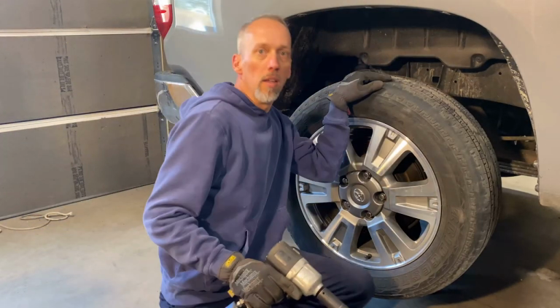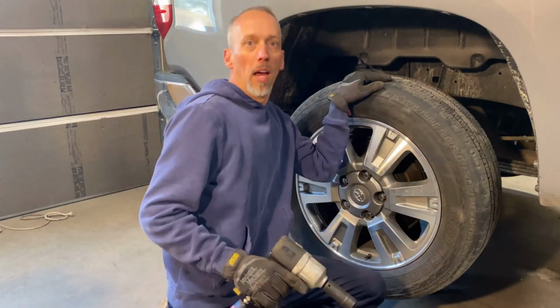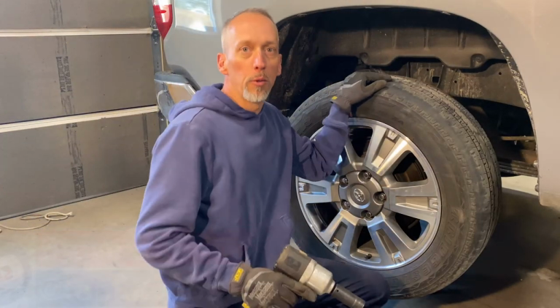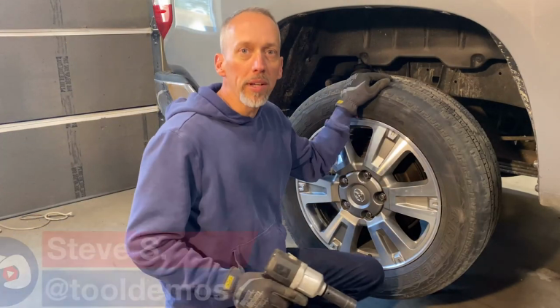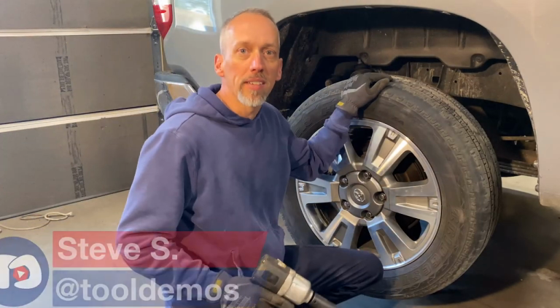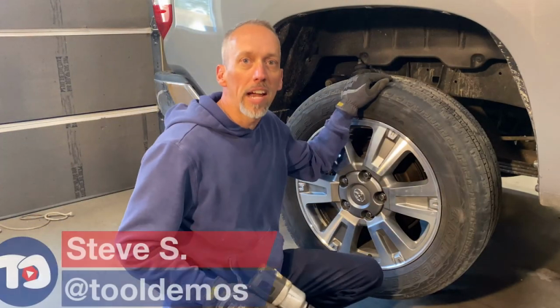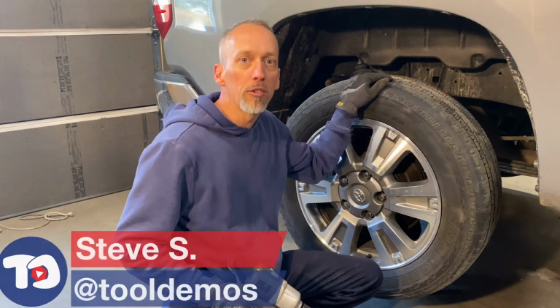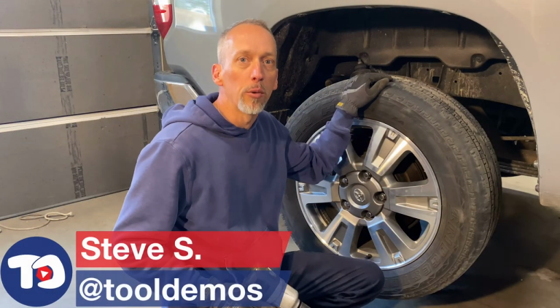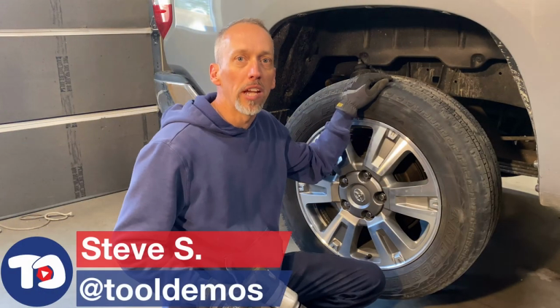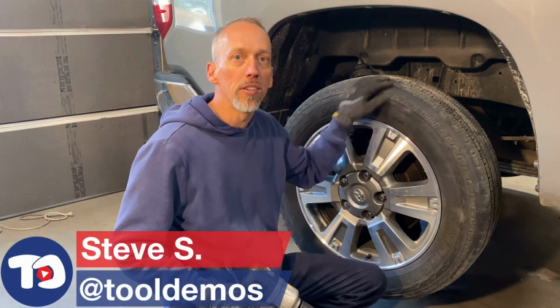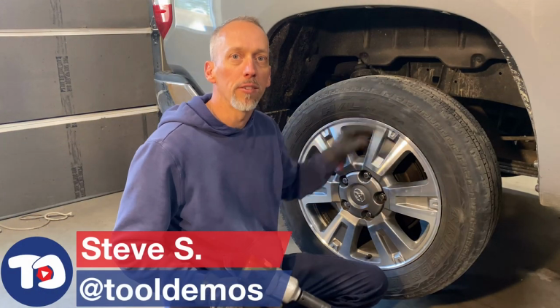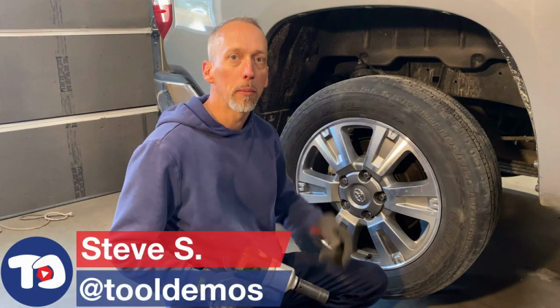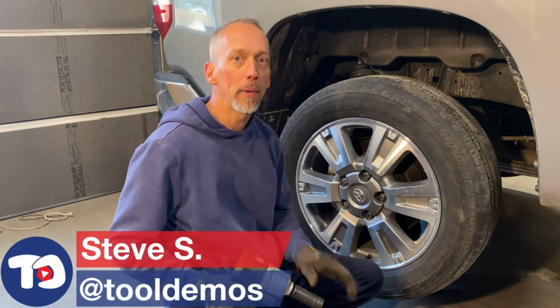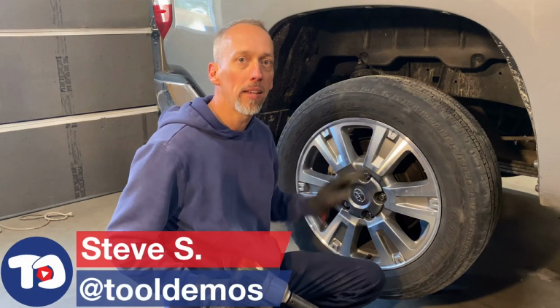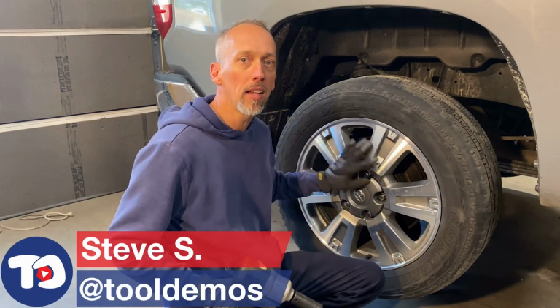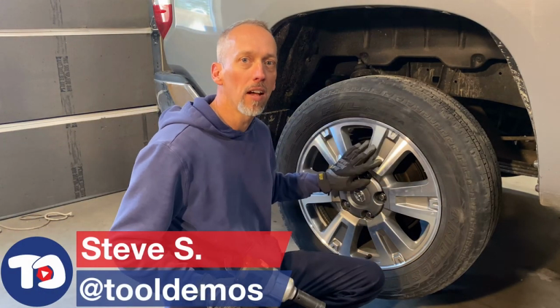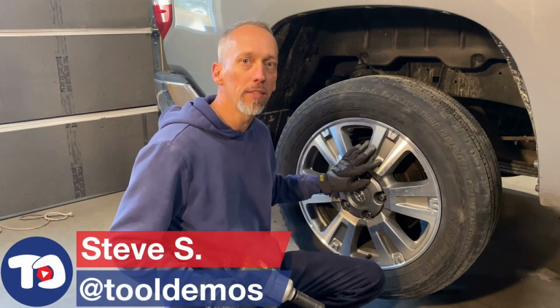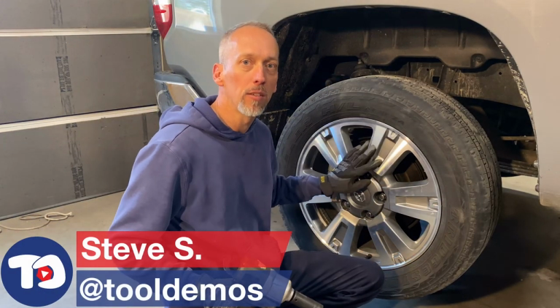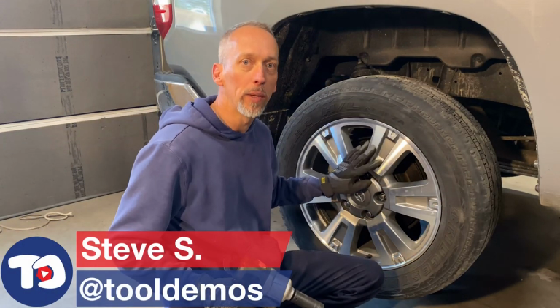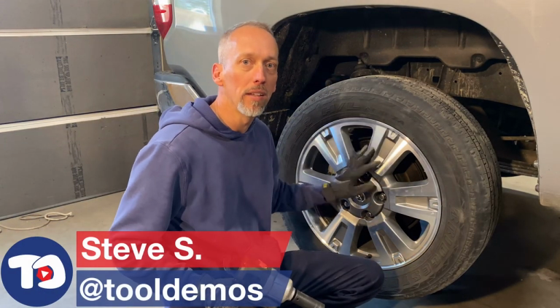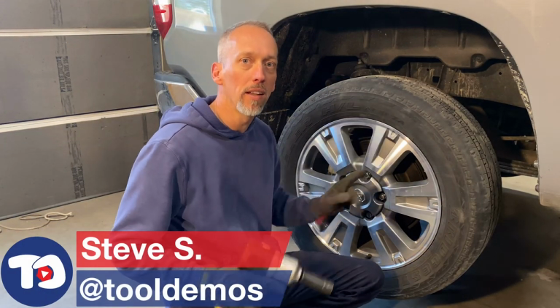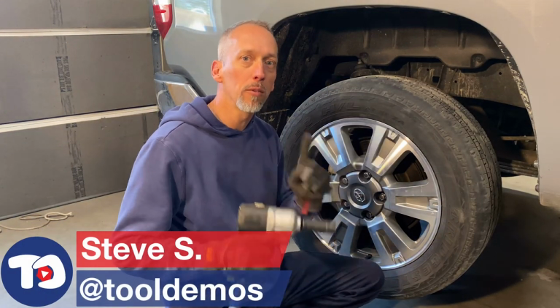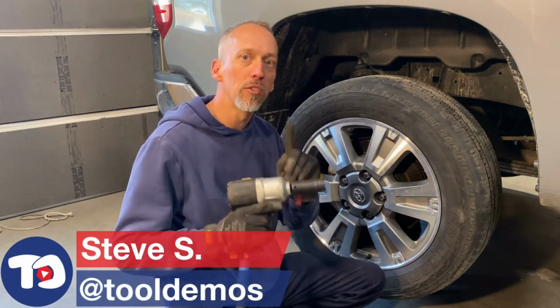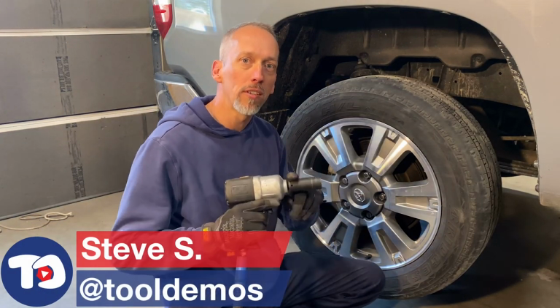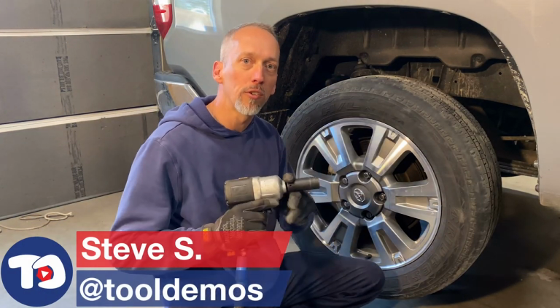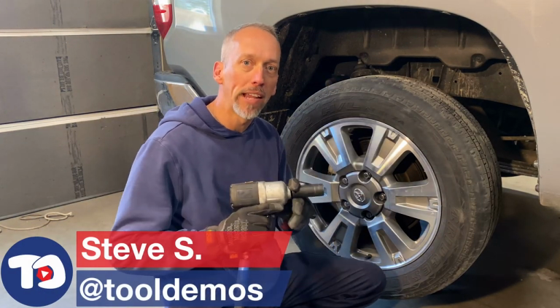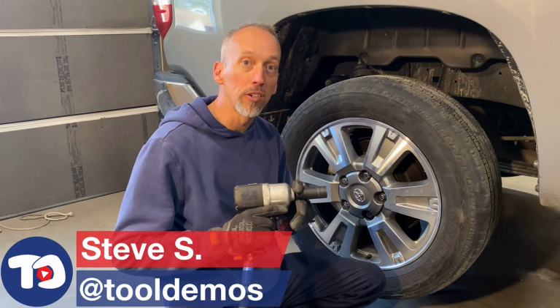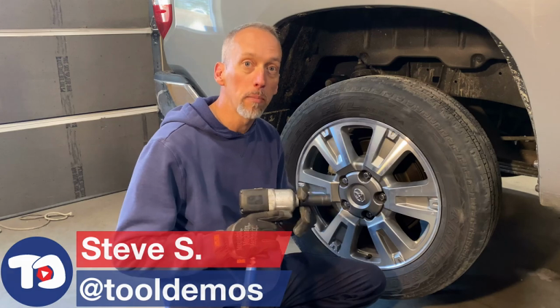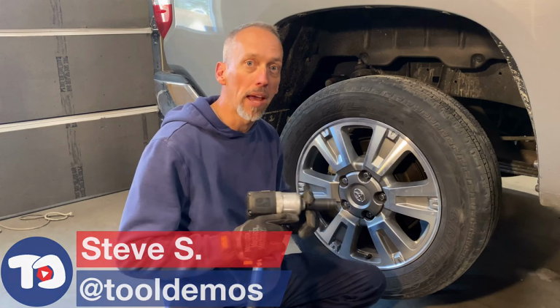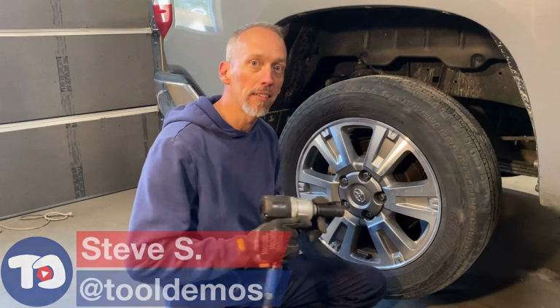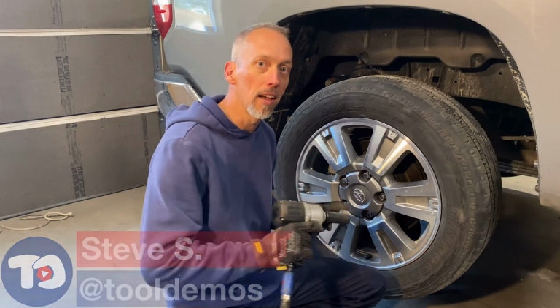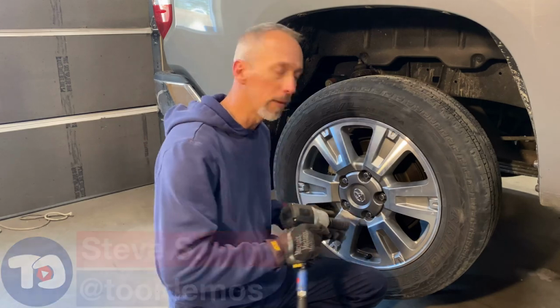I'm doing a tire rotation, so I'm going to be taking off these wheel nuts with just a regular impact socket.